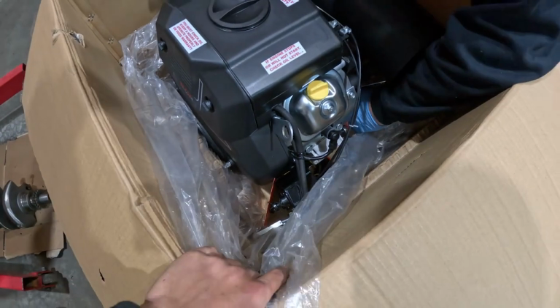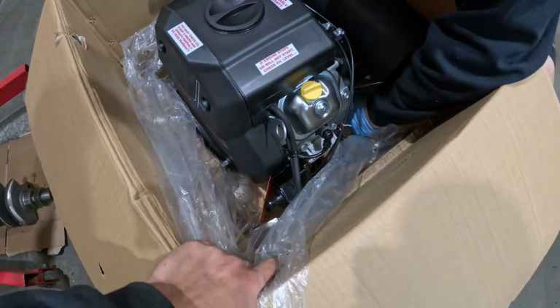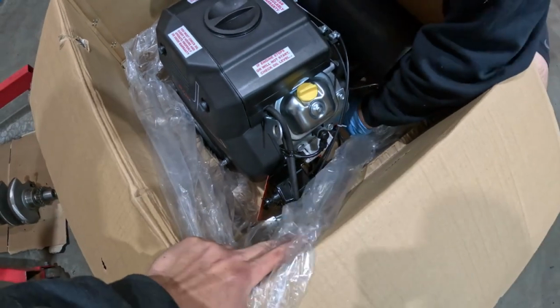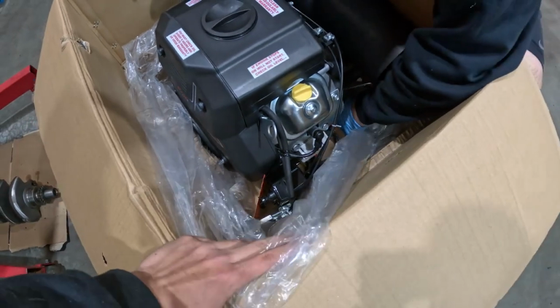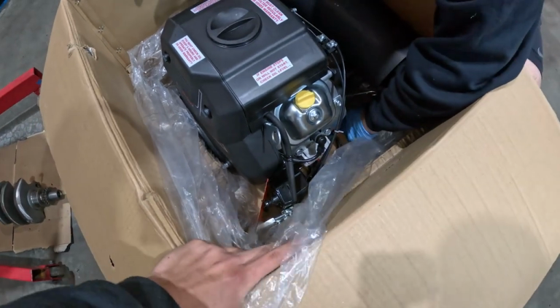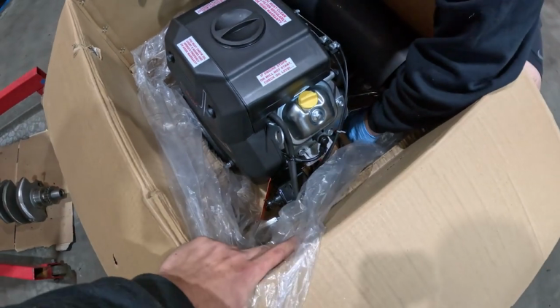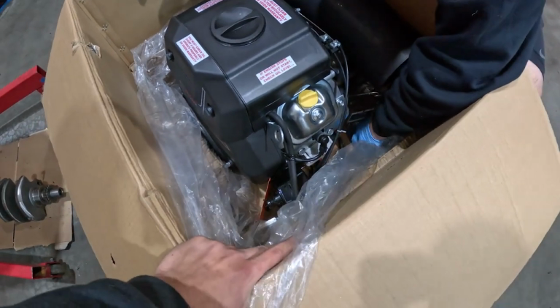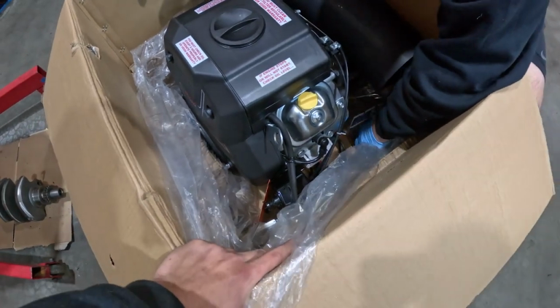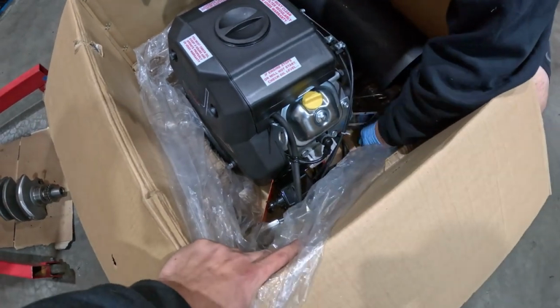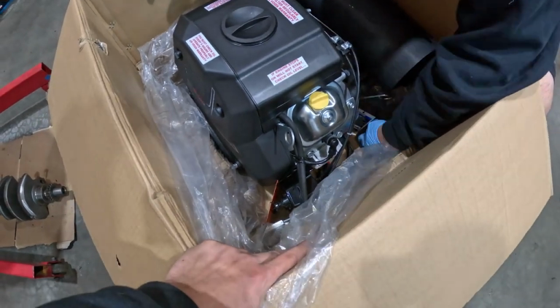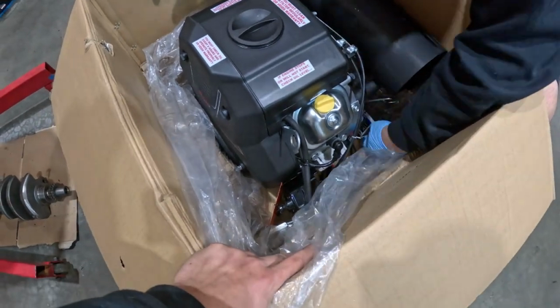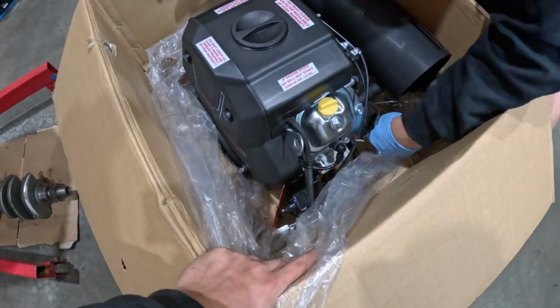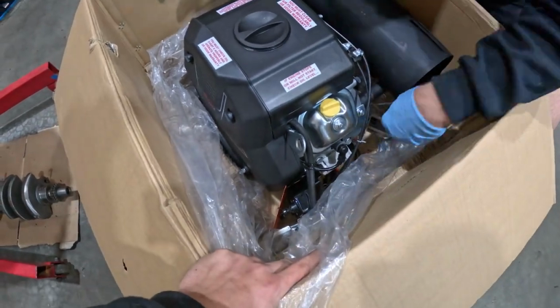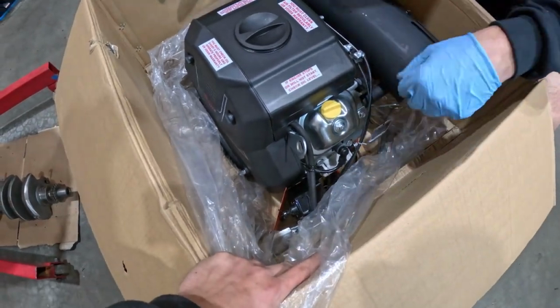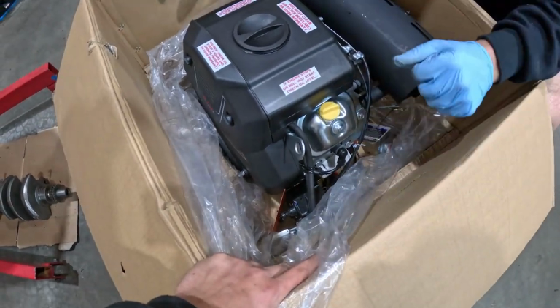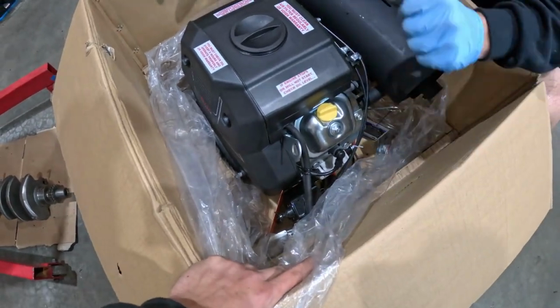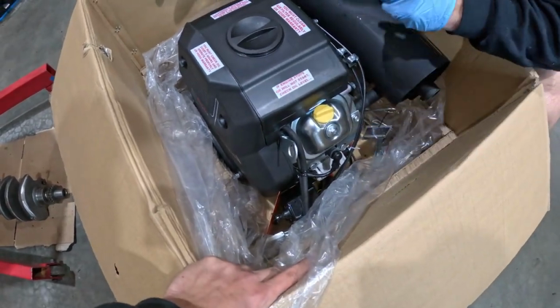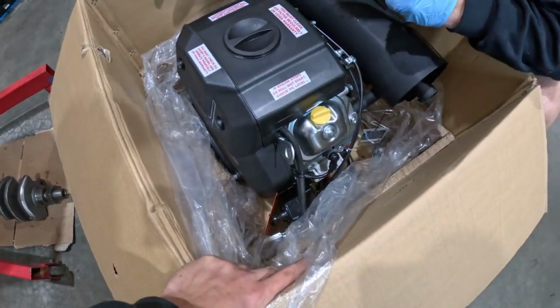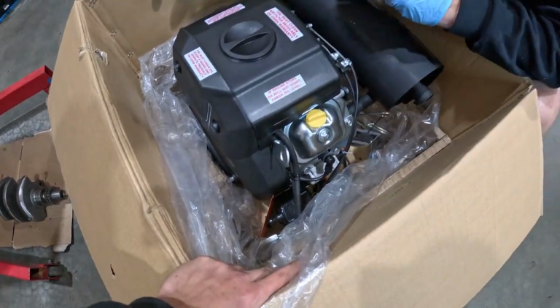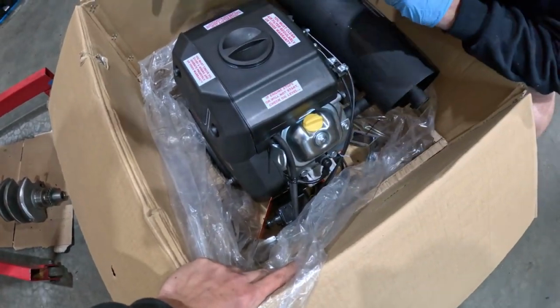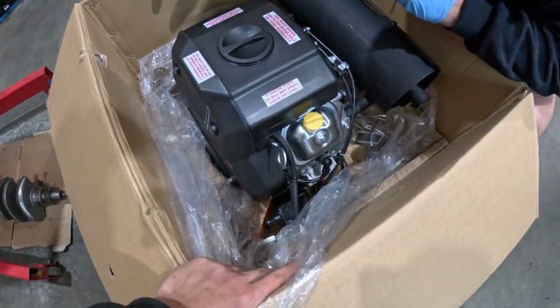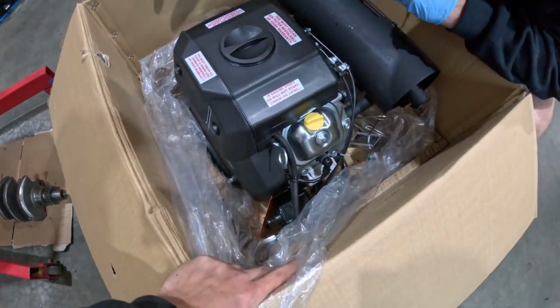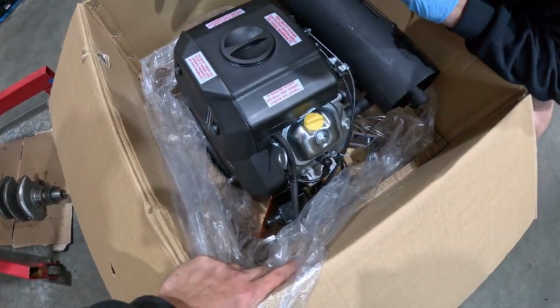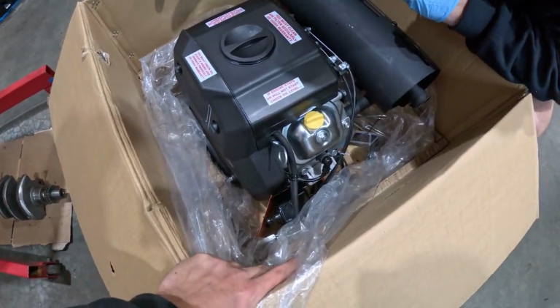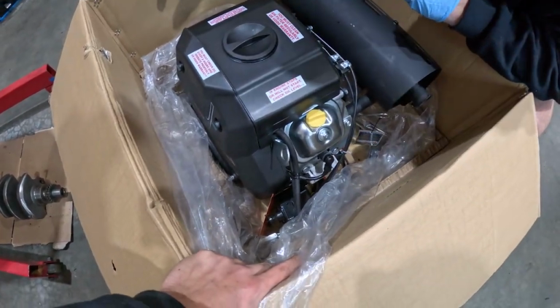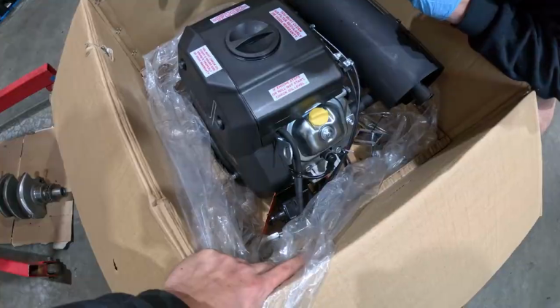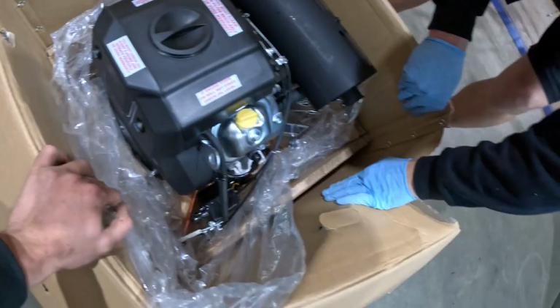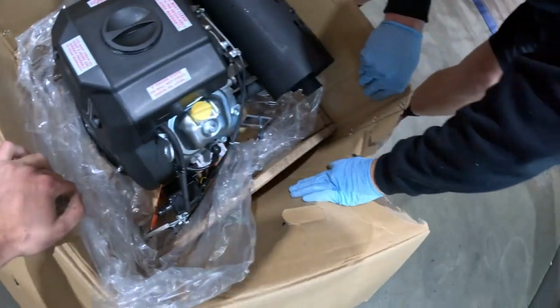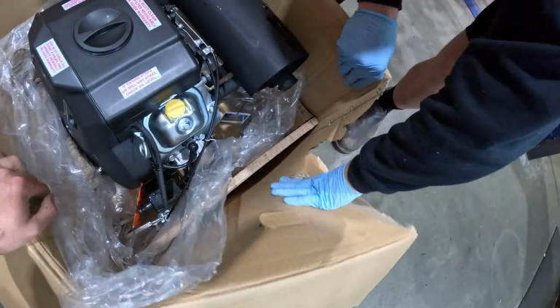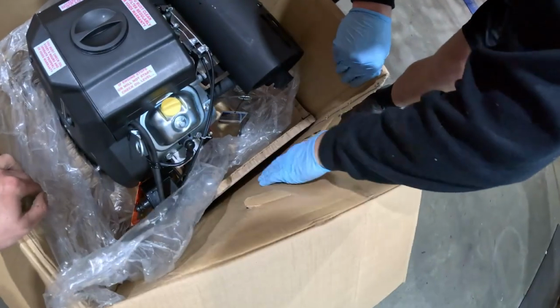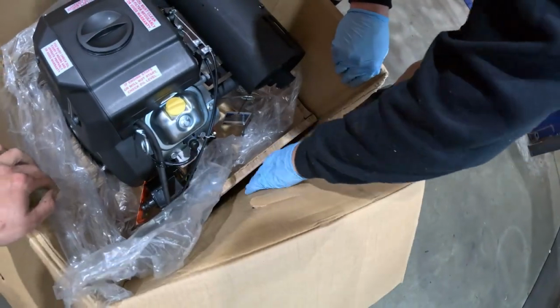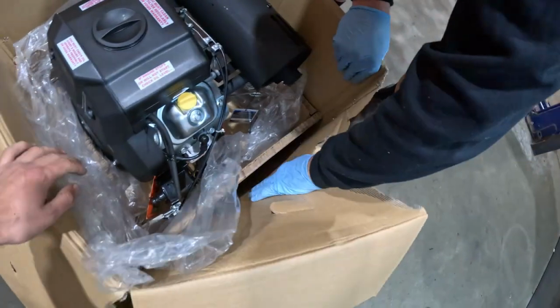We should just pull it out of there and break the box apart. Predator.